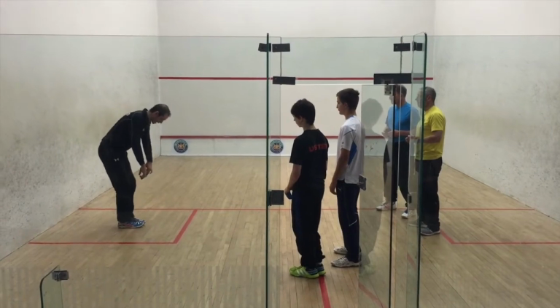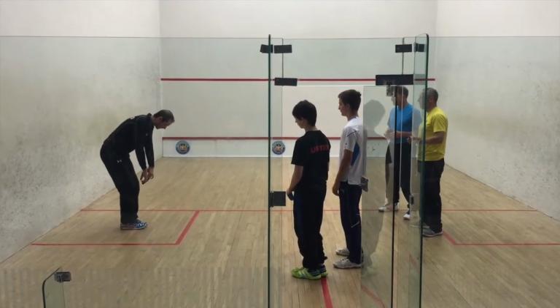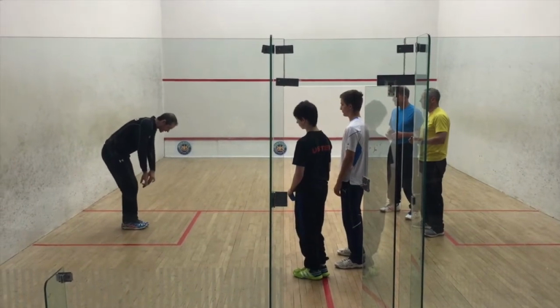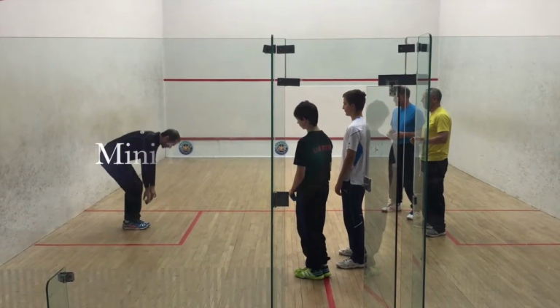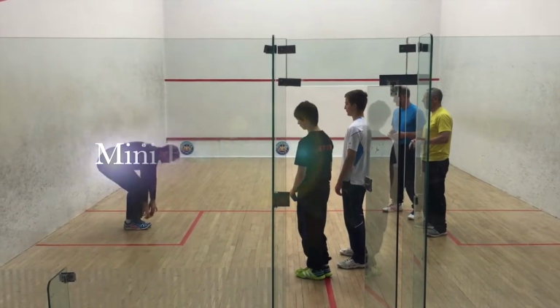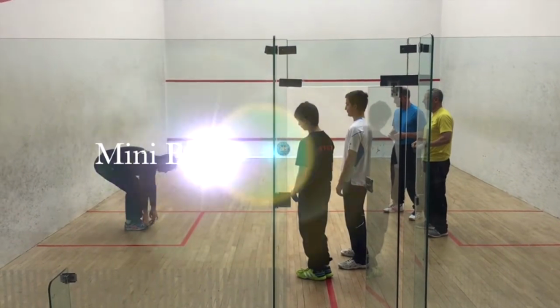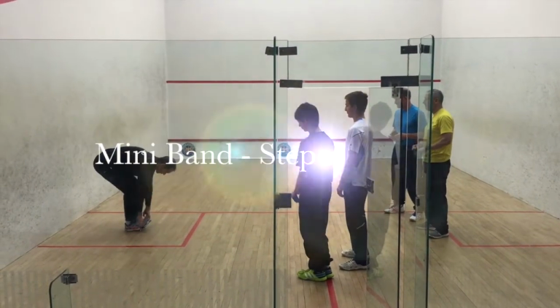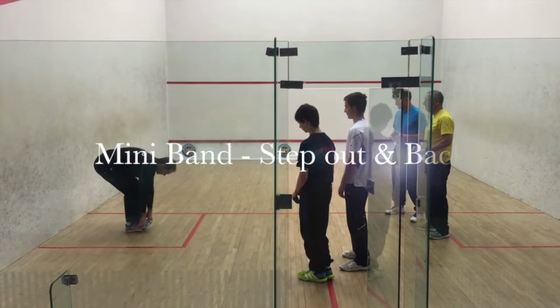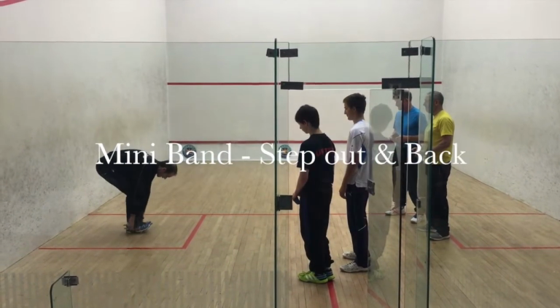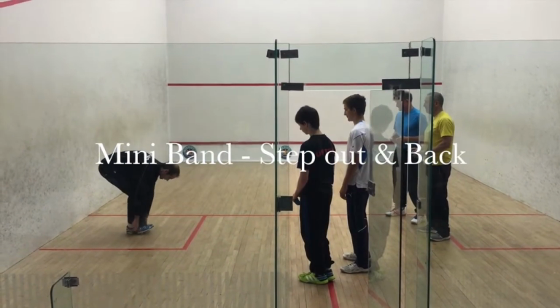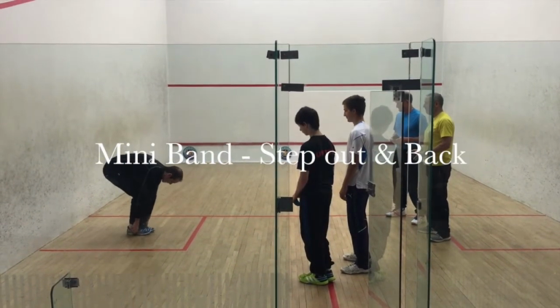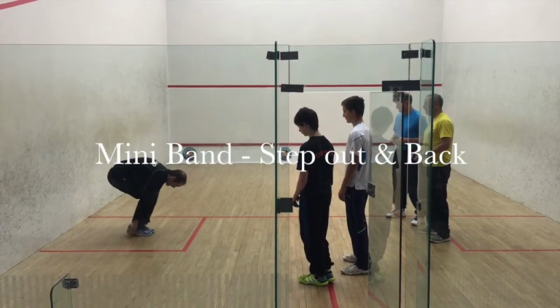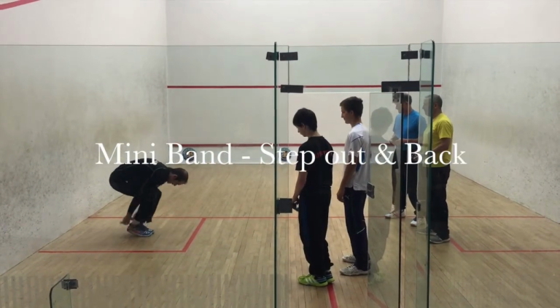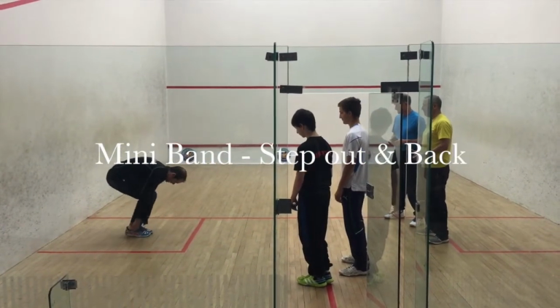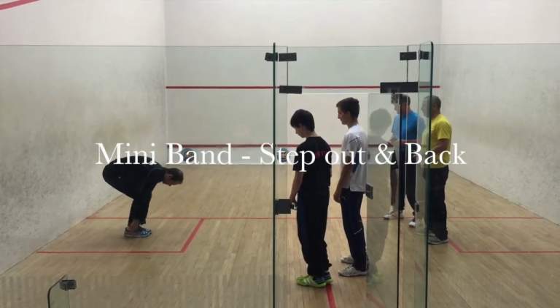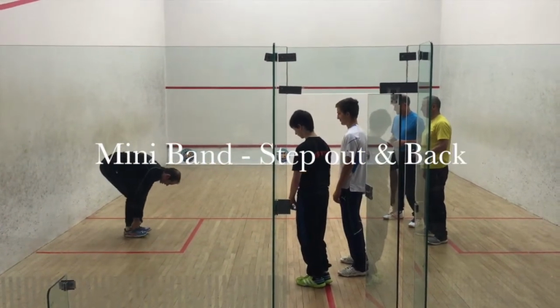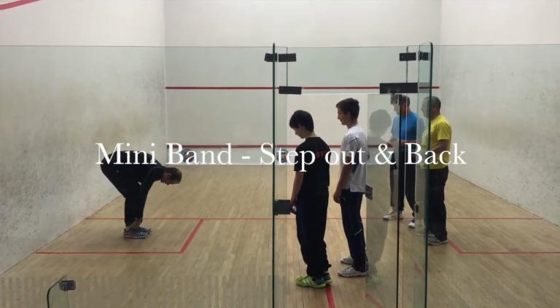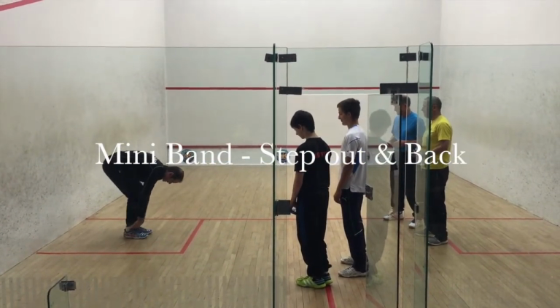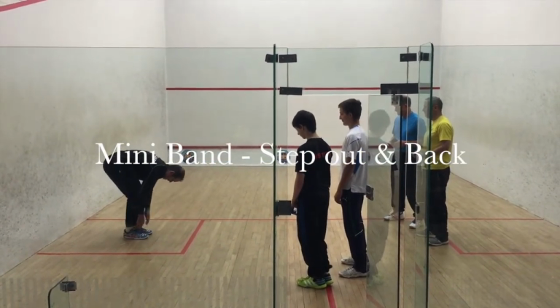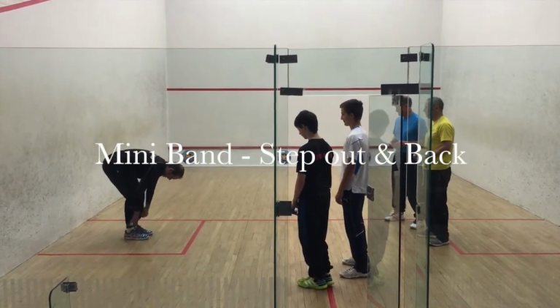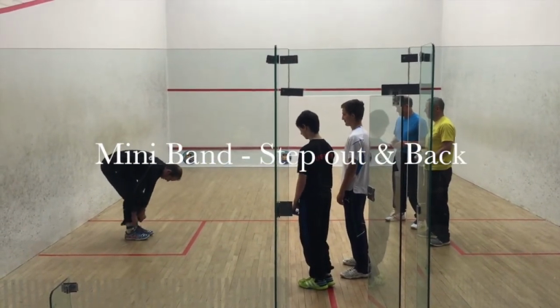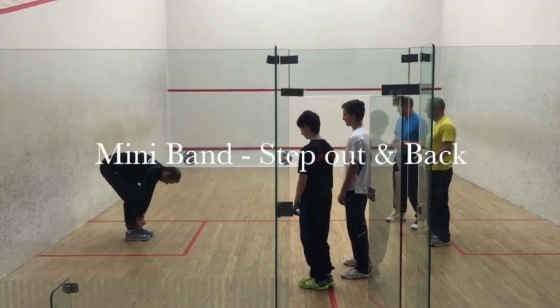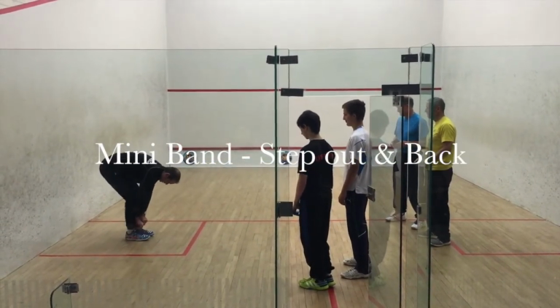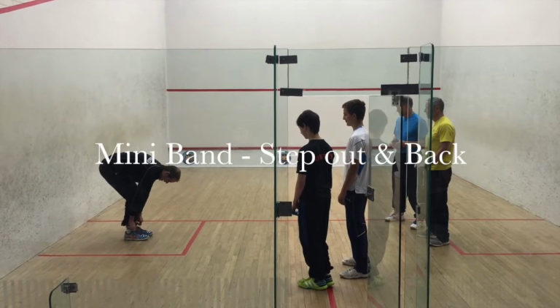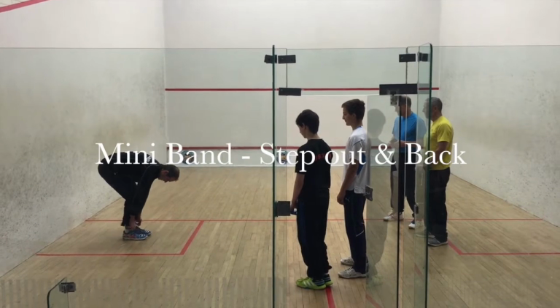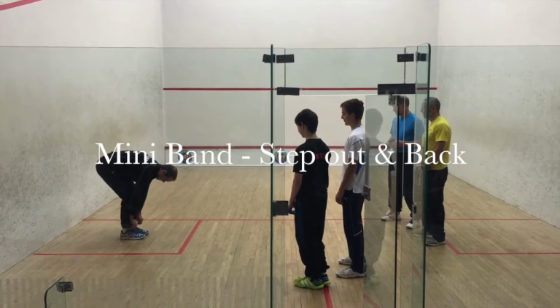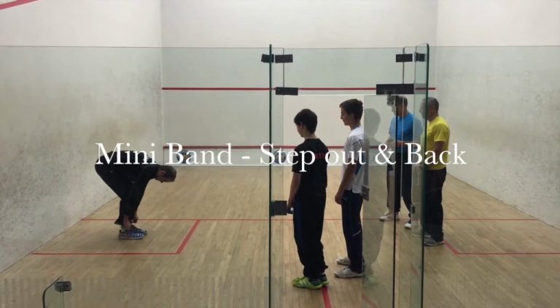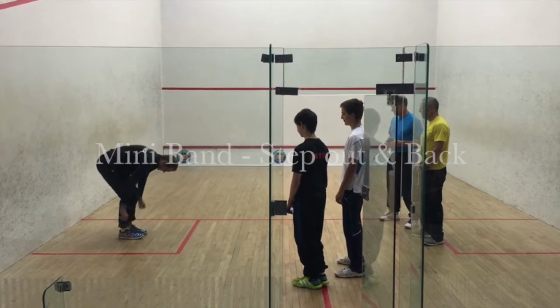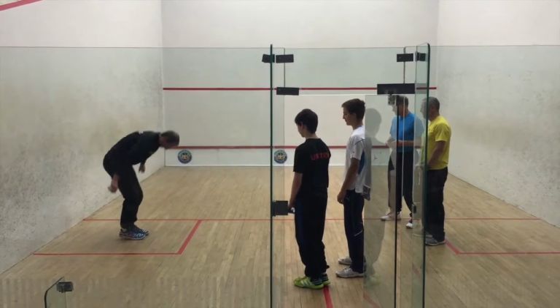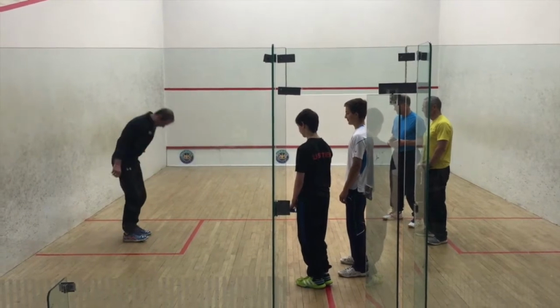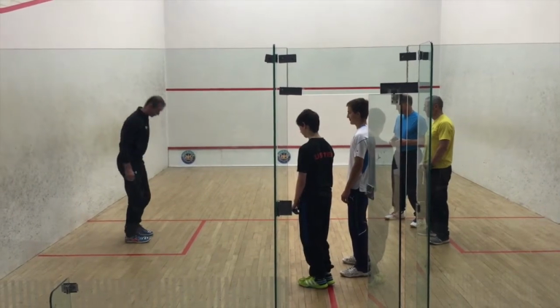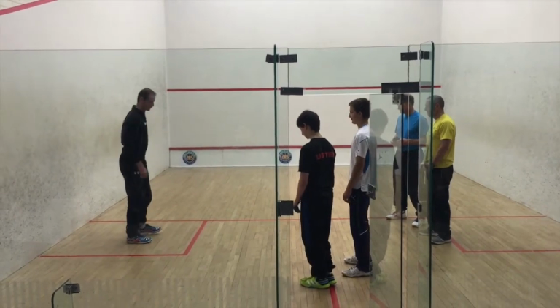Feet together and get the band around your ankles, so make sure it's flat, like so.